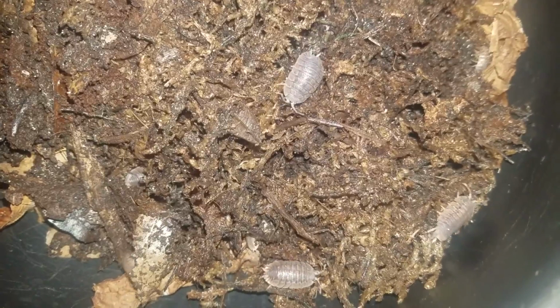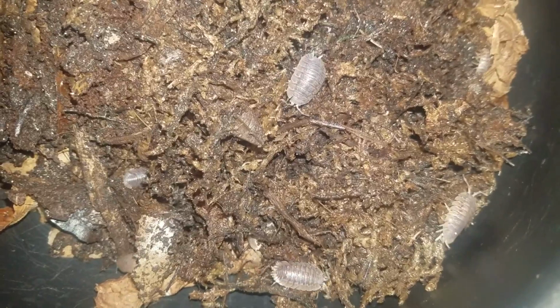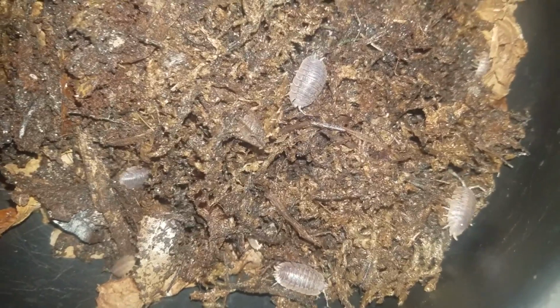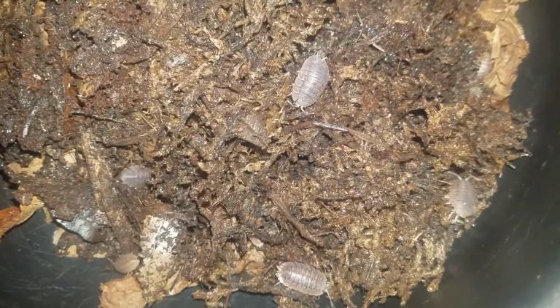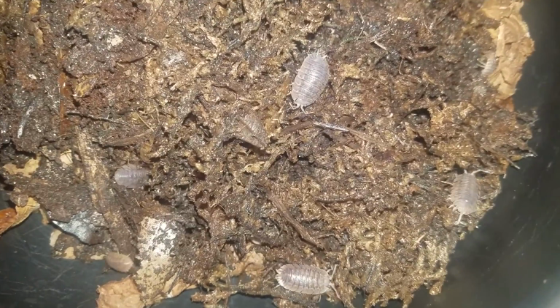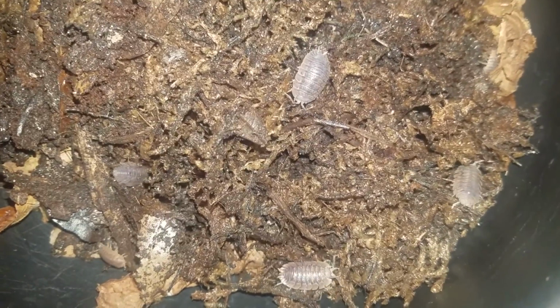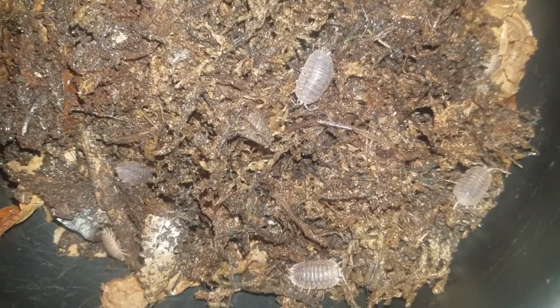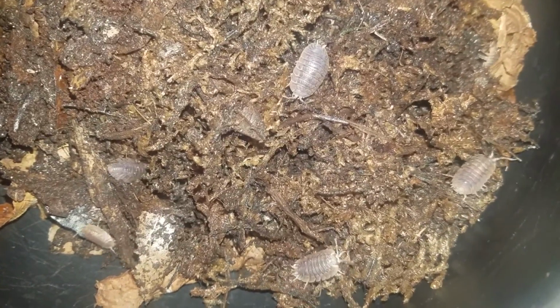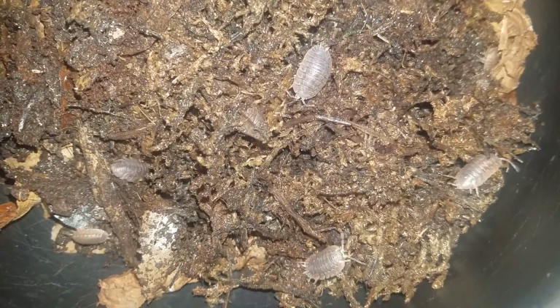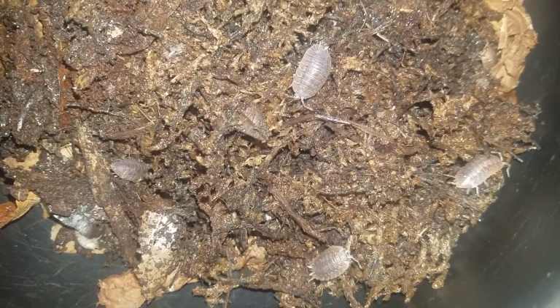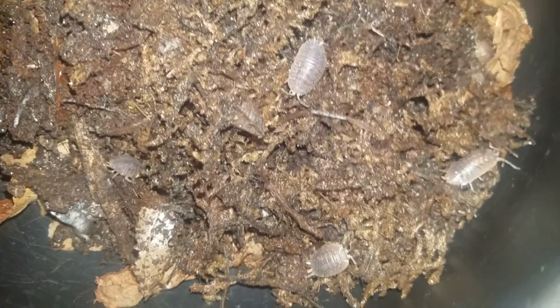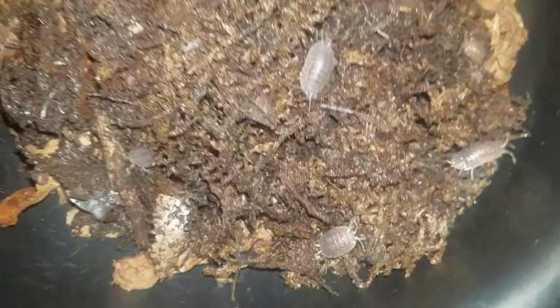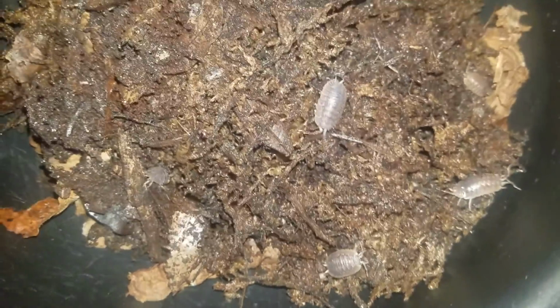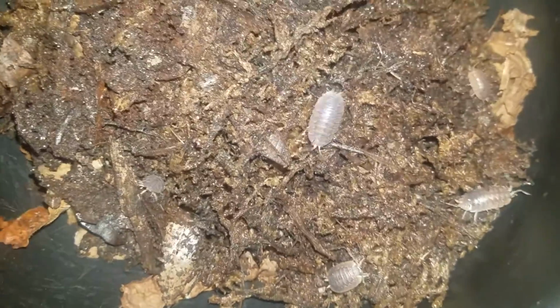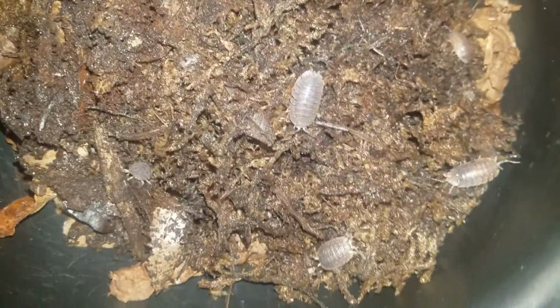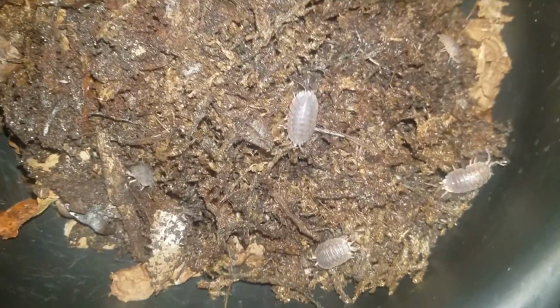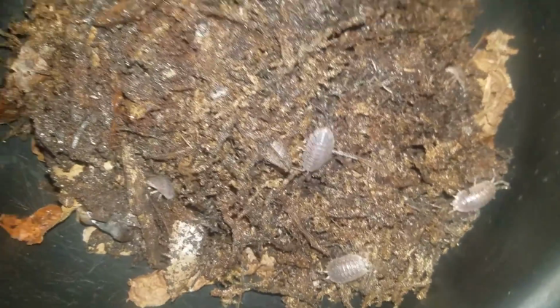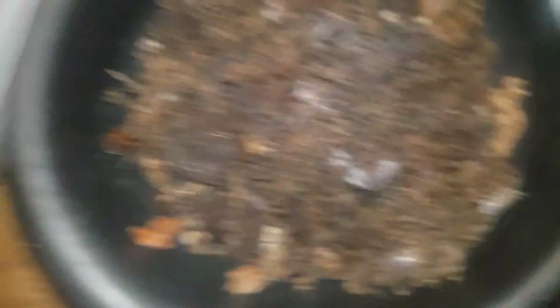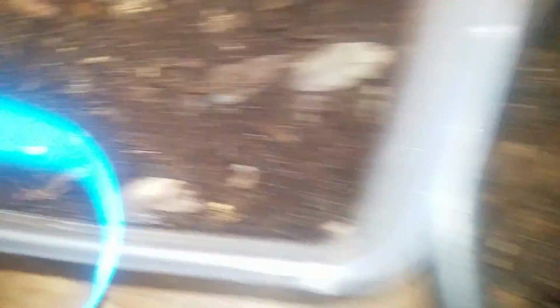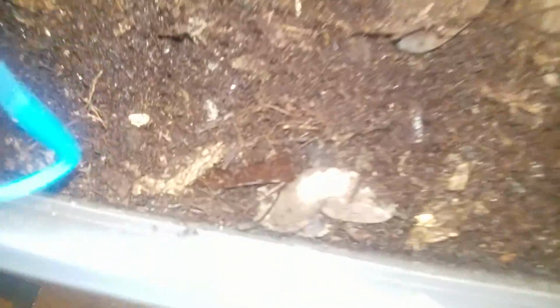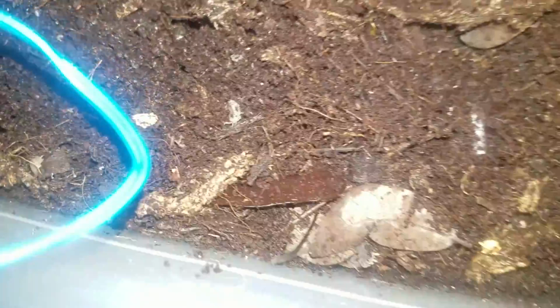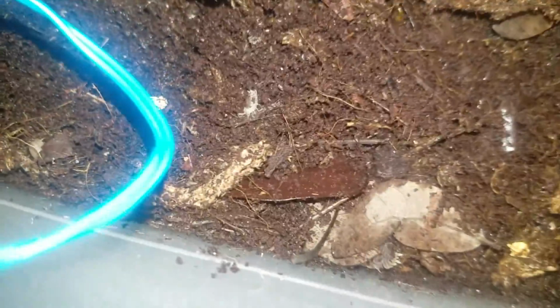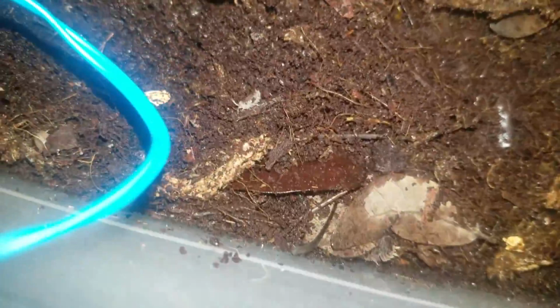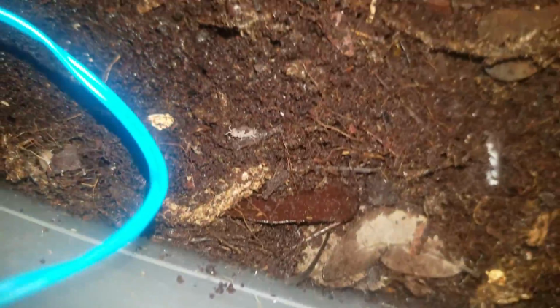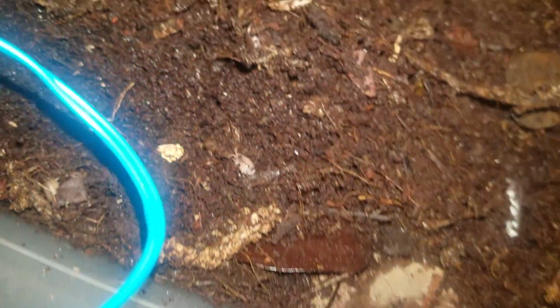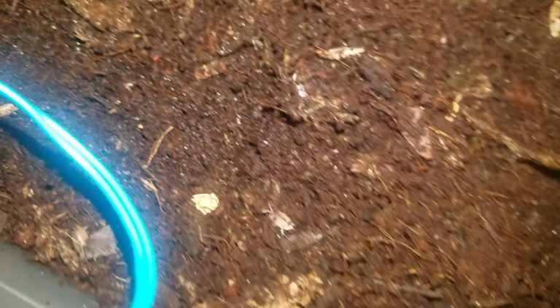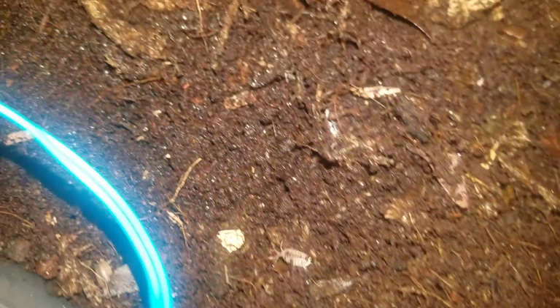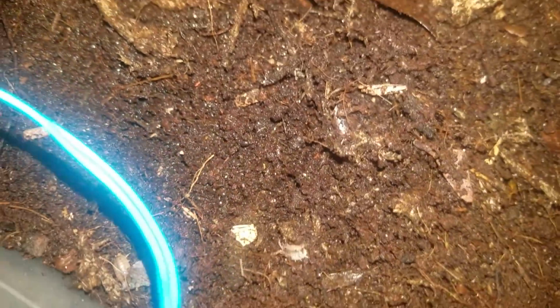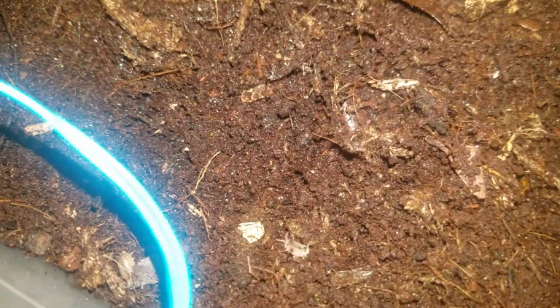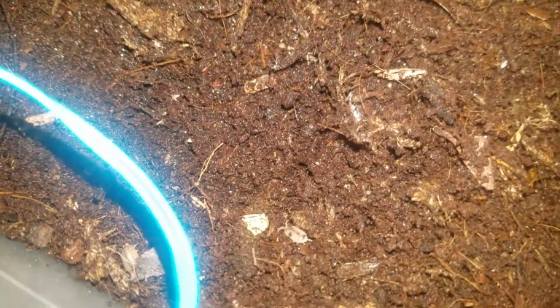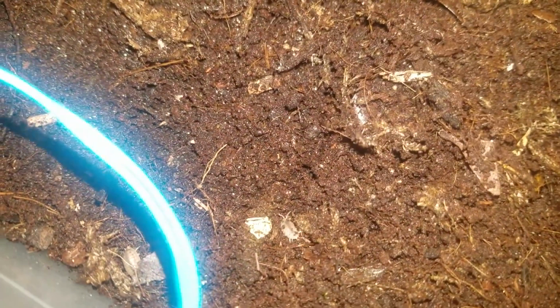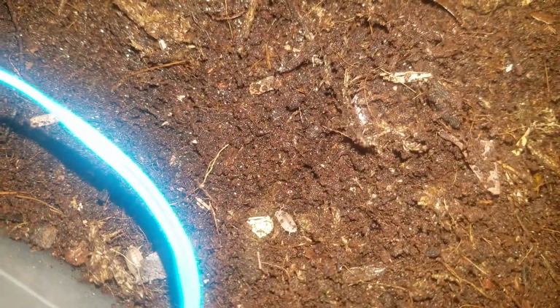They are breeding for me, so that's awesome. I've got babies as well — one day they'll be big like their parents.